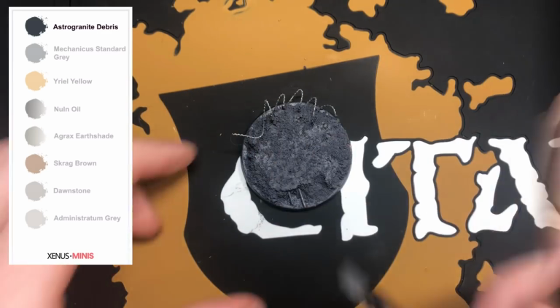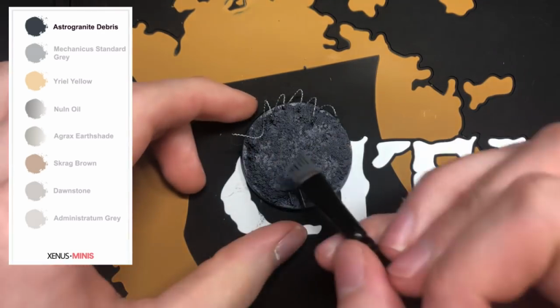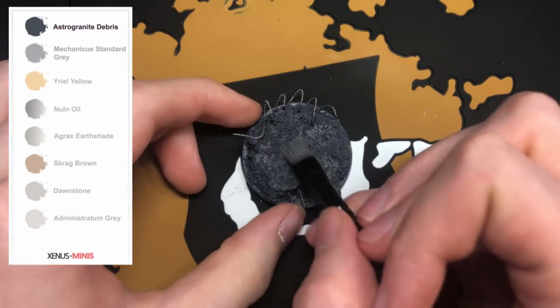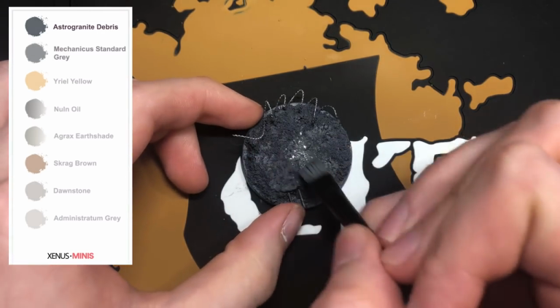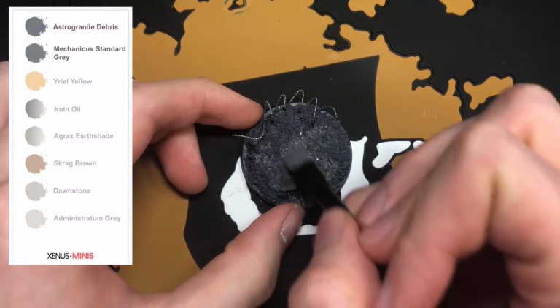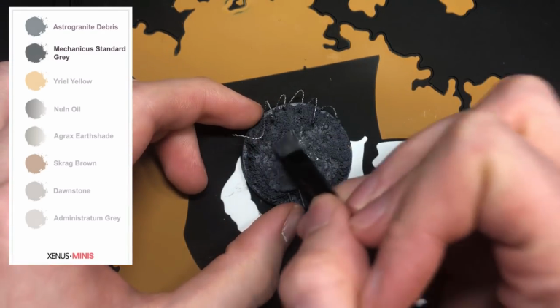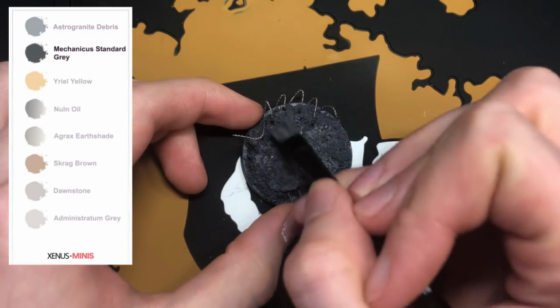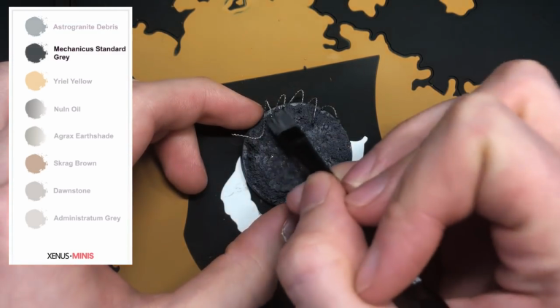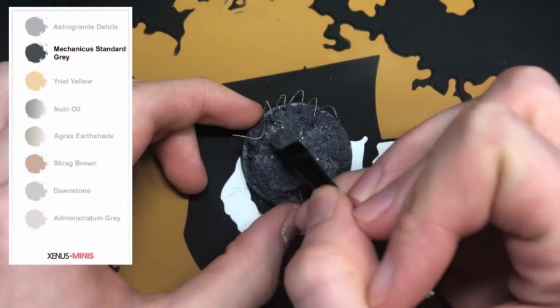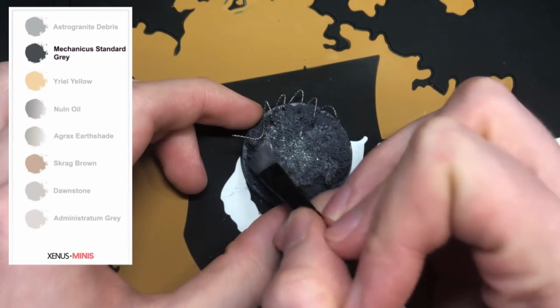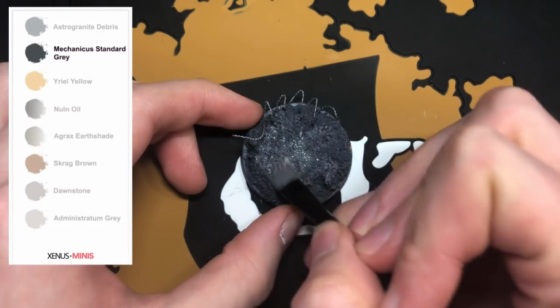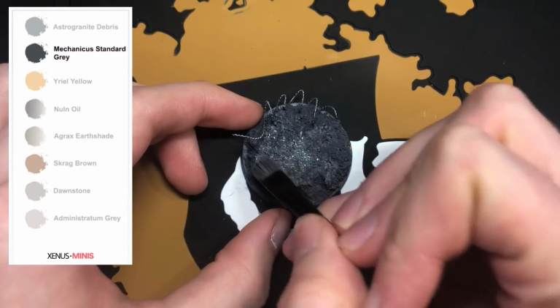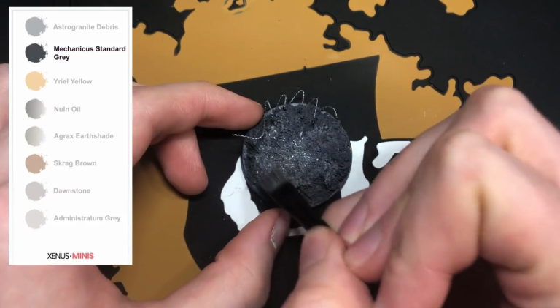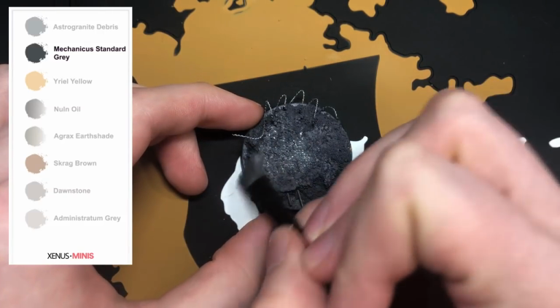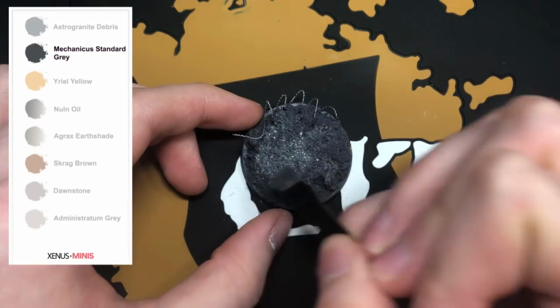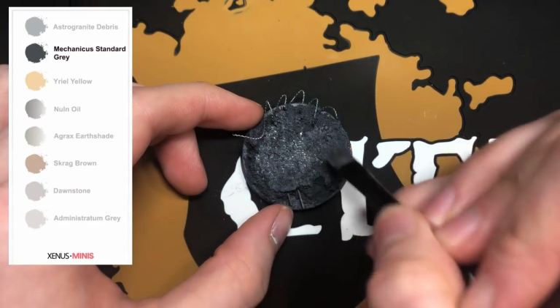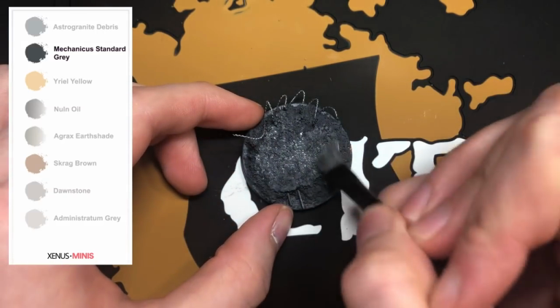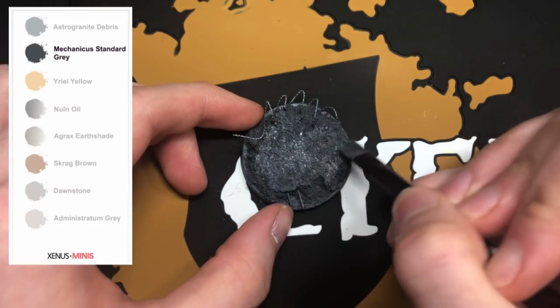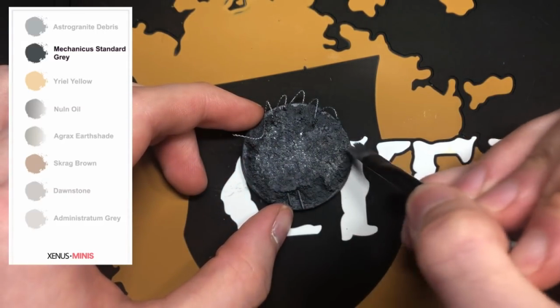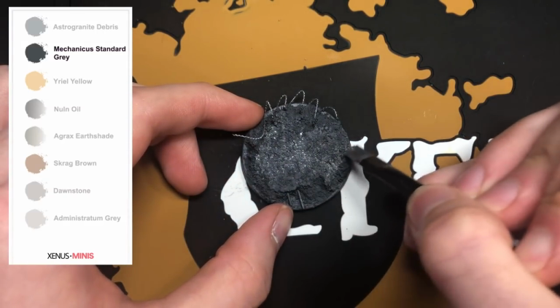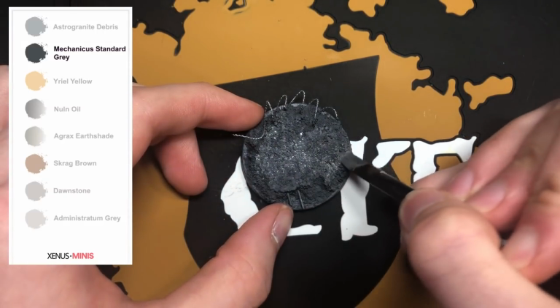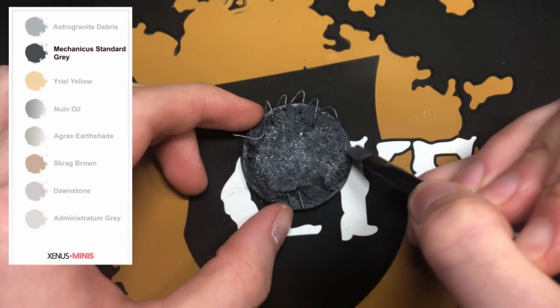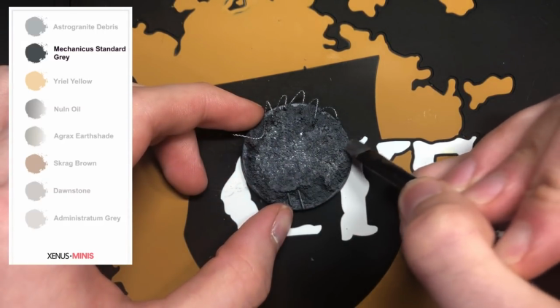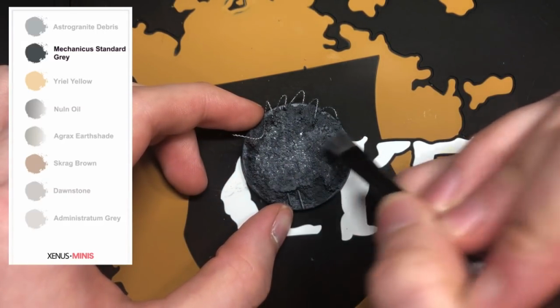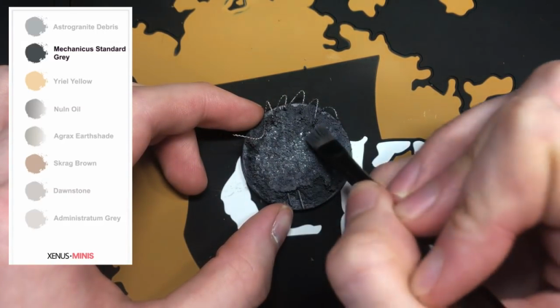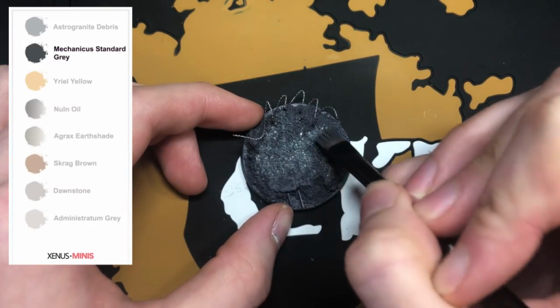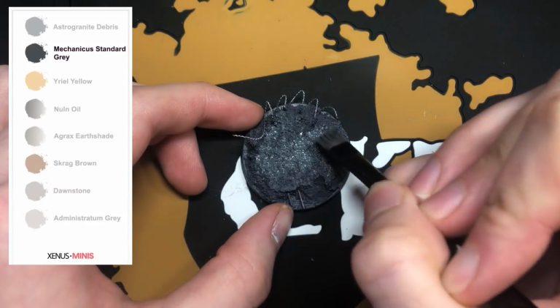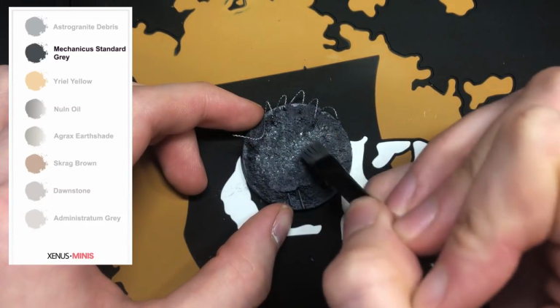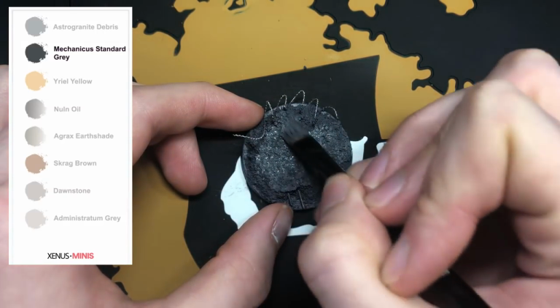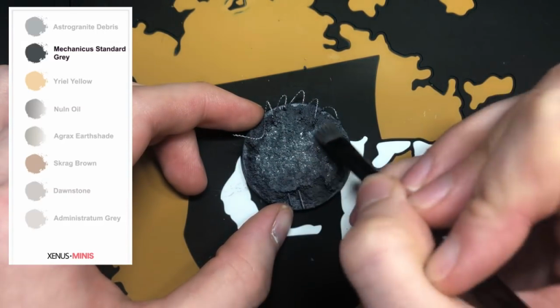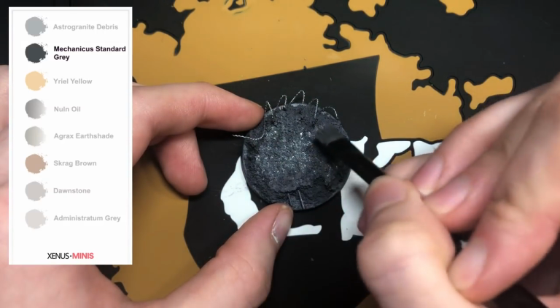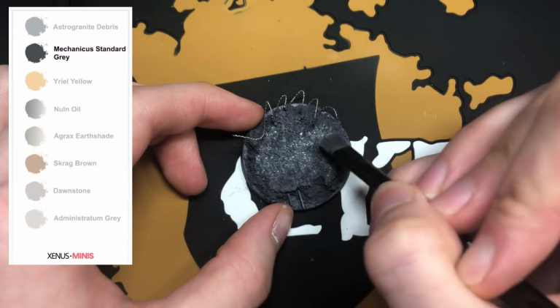Then paint the base using Mechanicus Standard Grey — that's just to fill in any gaps left from the texture paint.